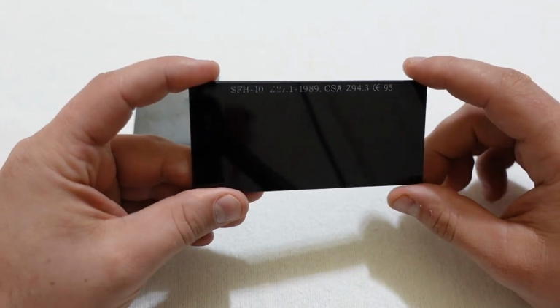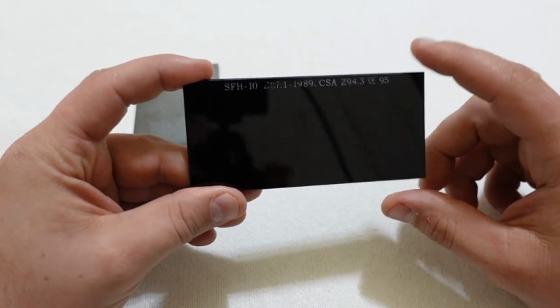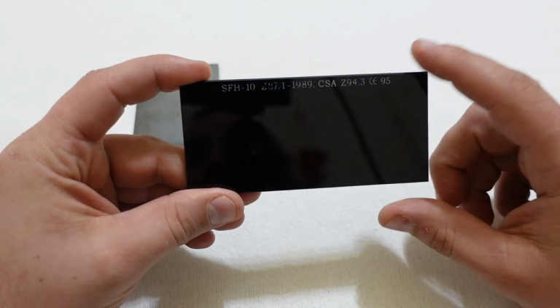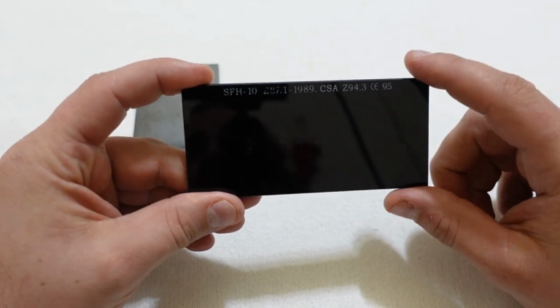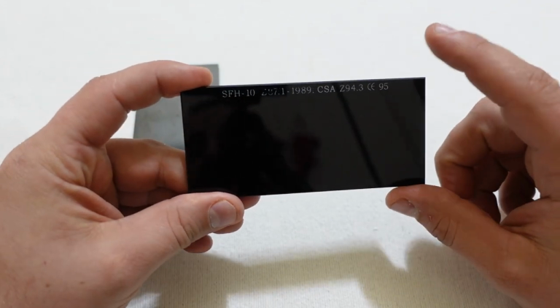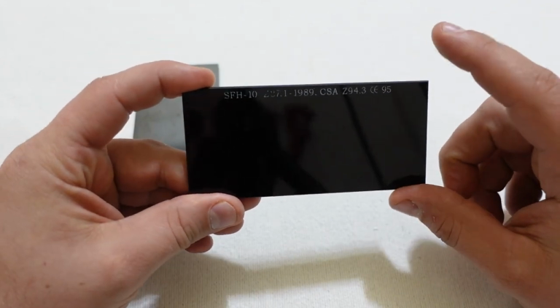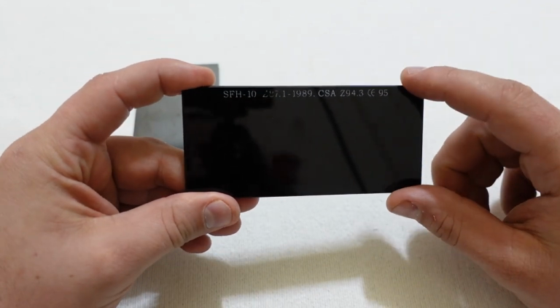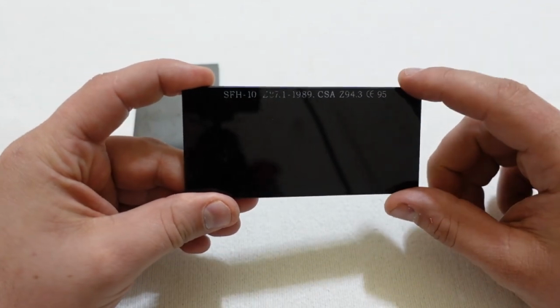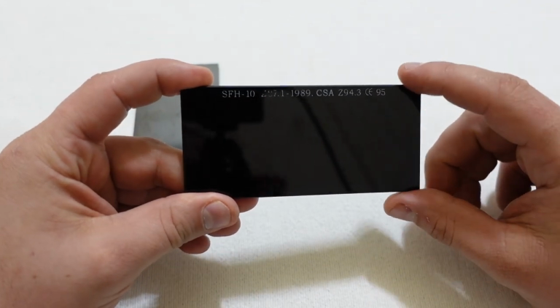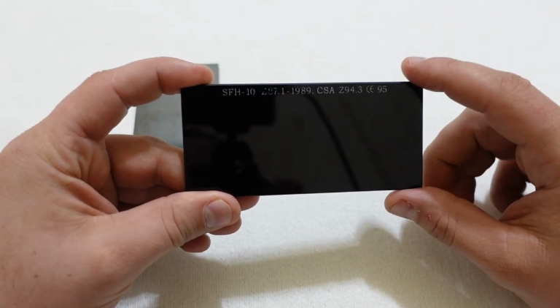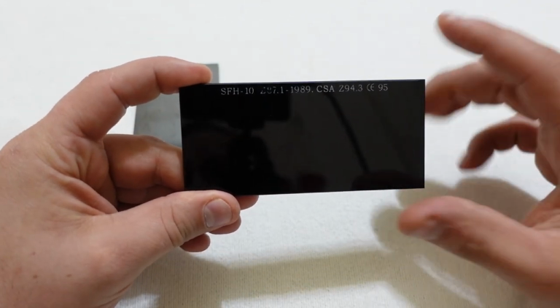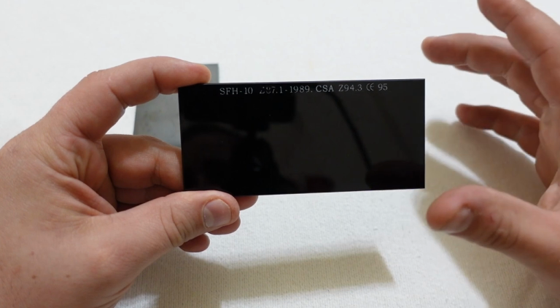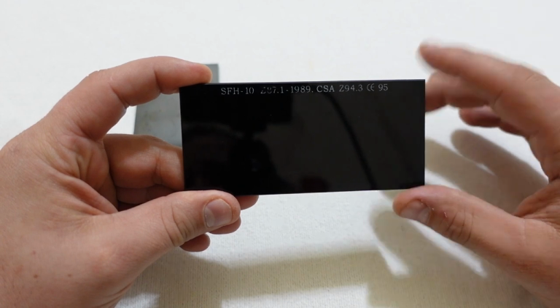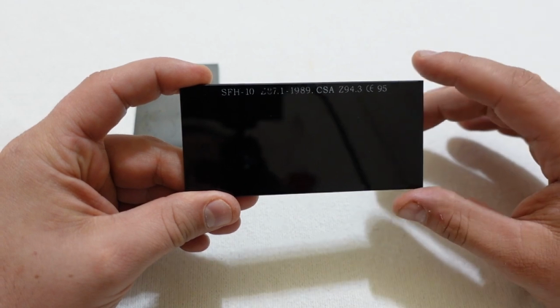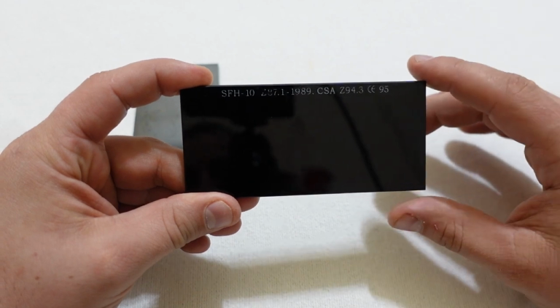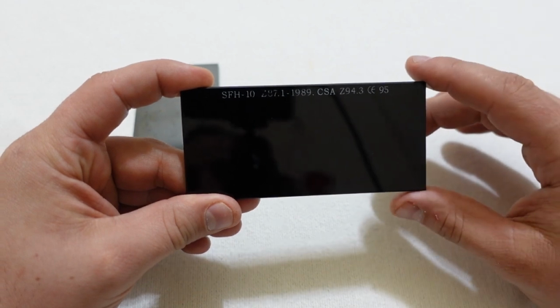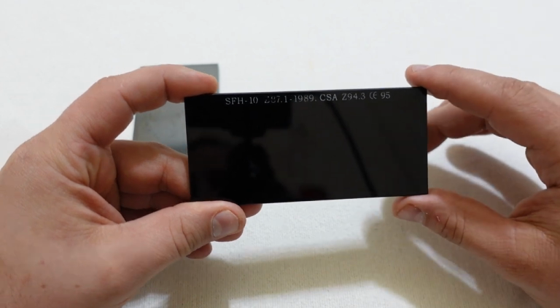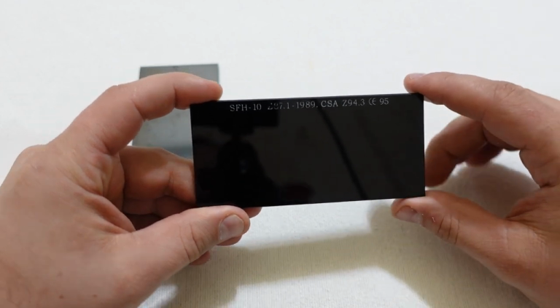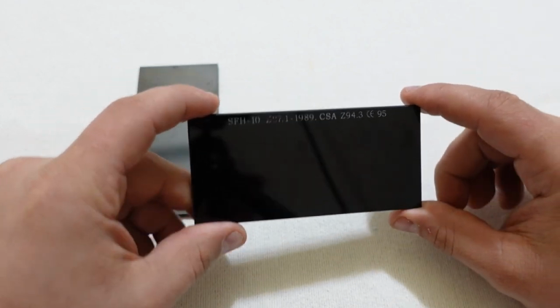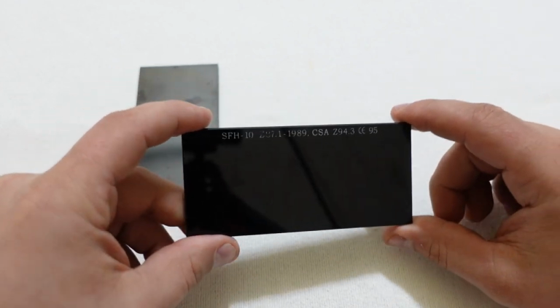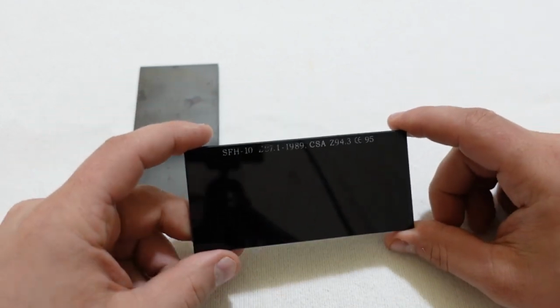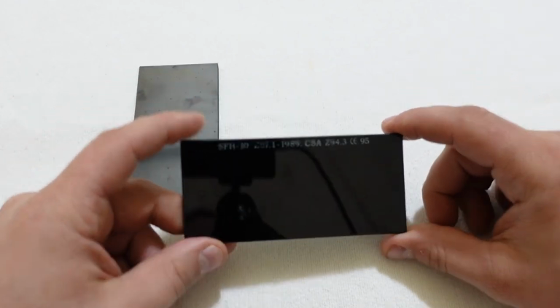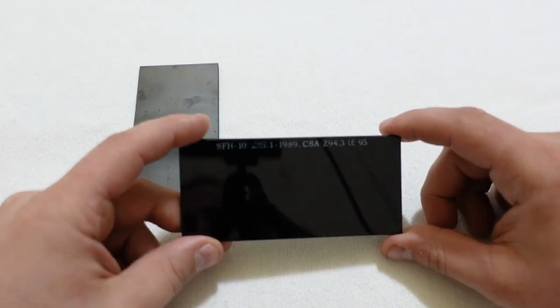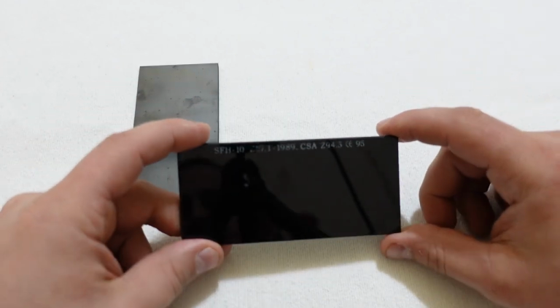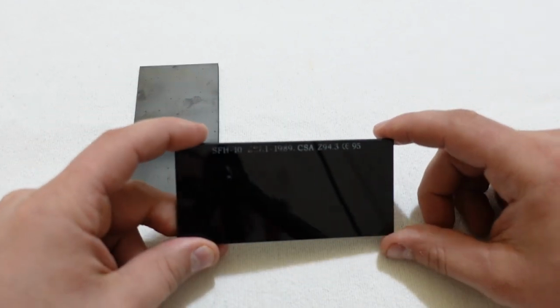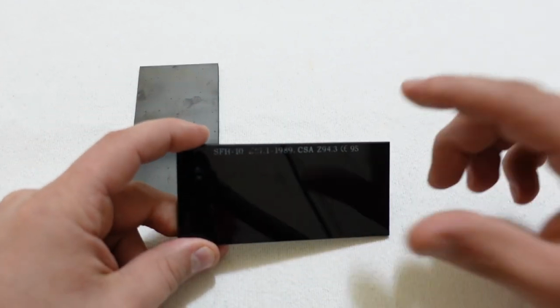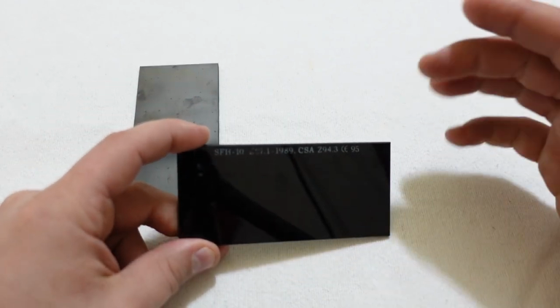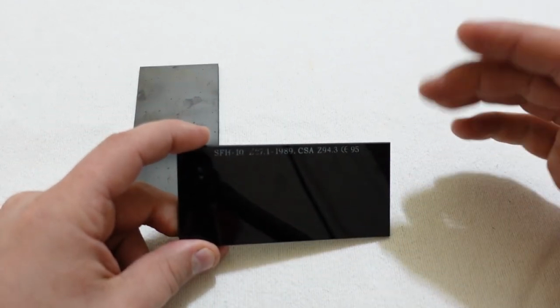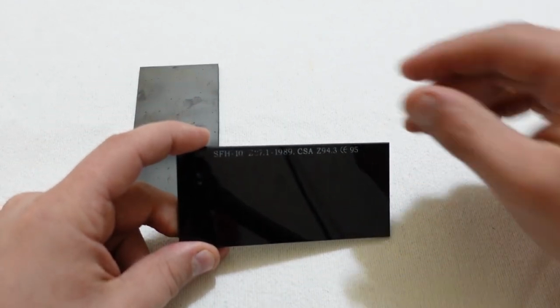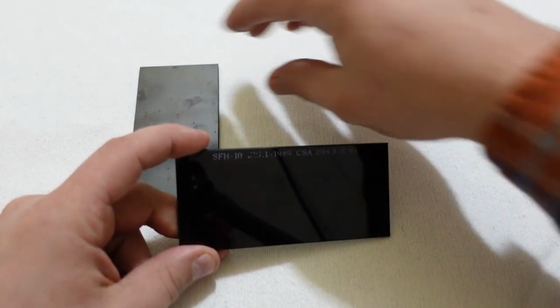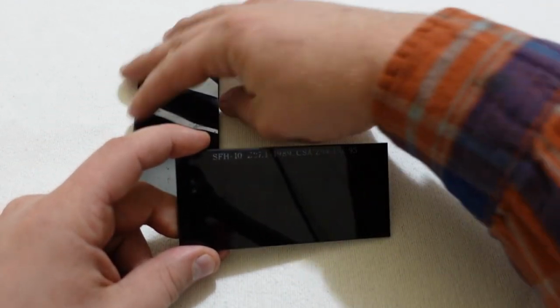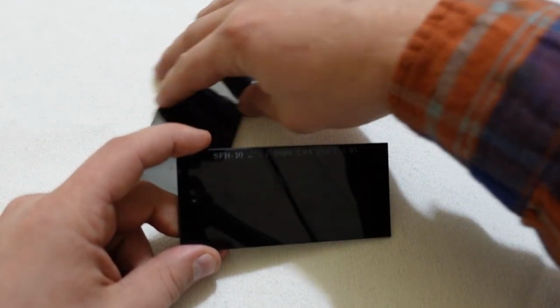Just because it's old technology doesn't mean that there's not a lot of technology in them.